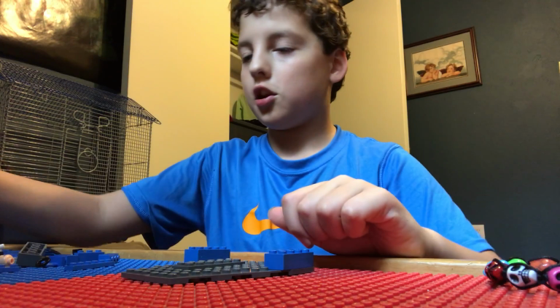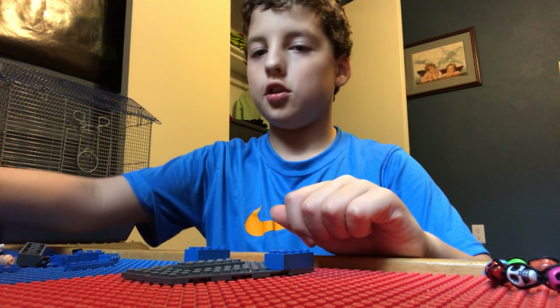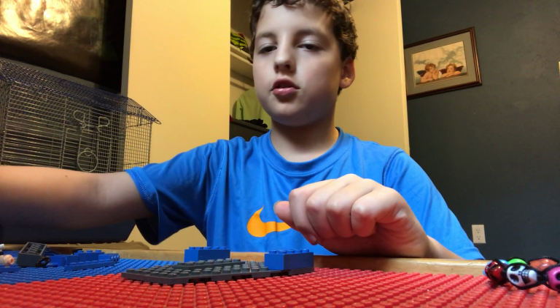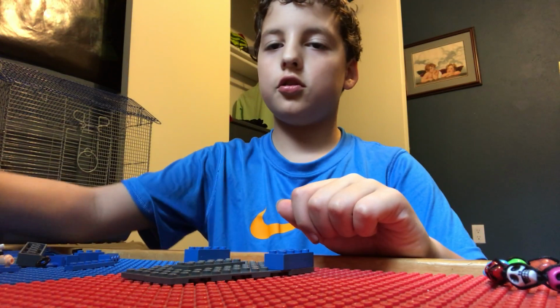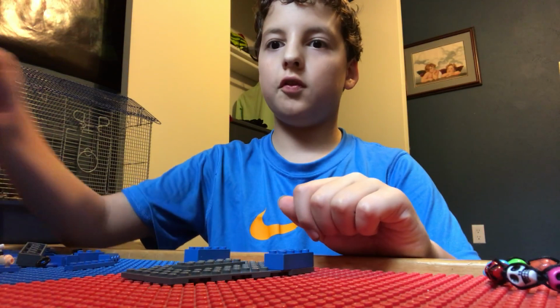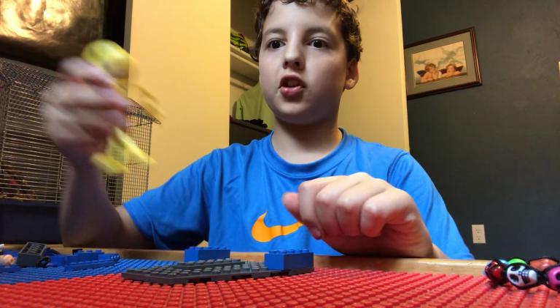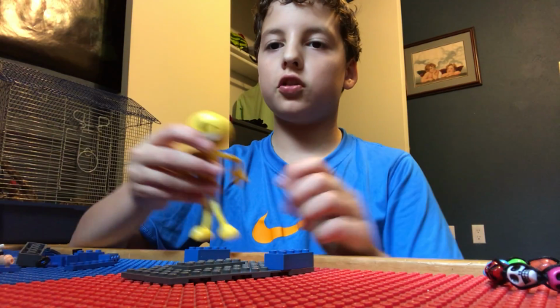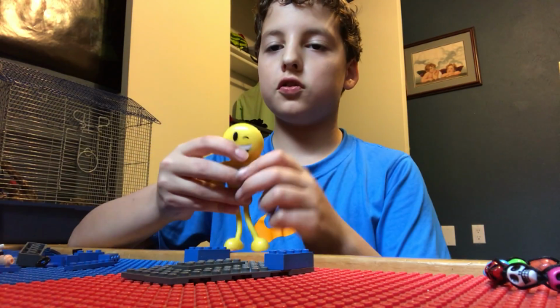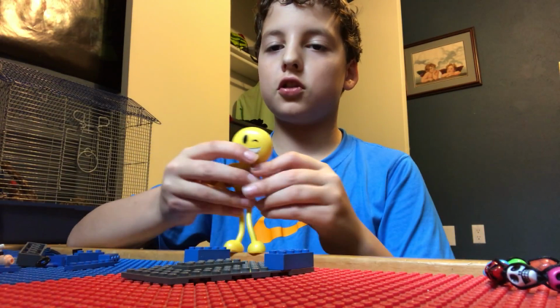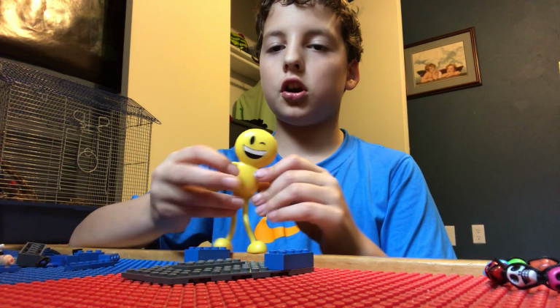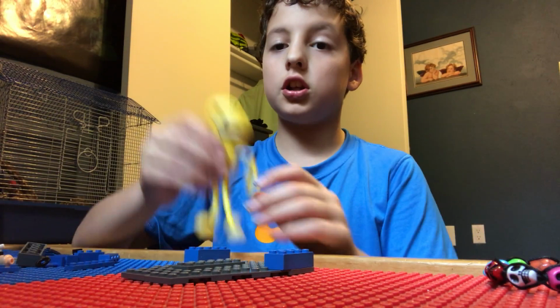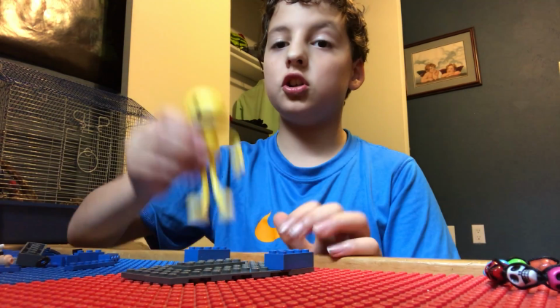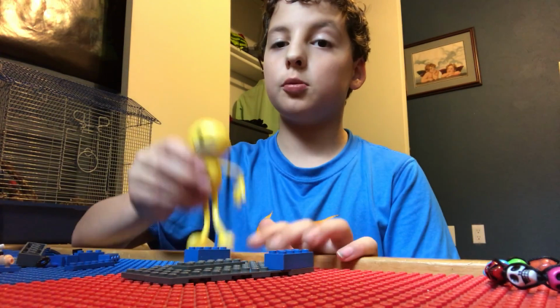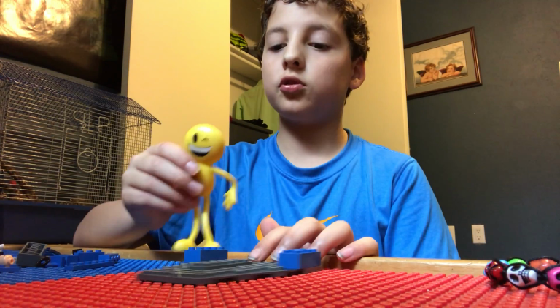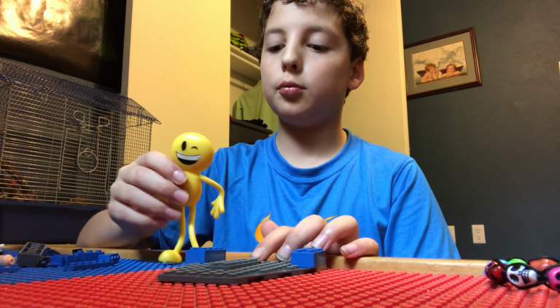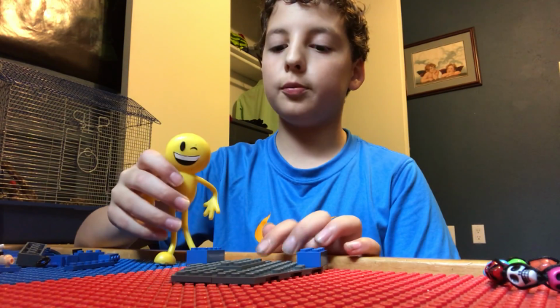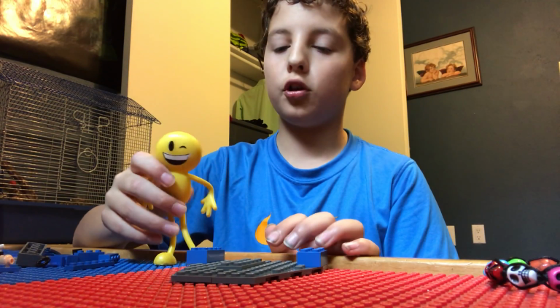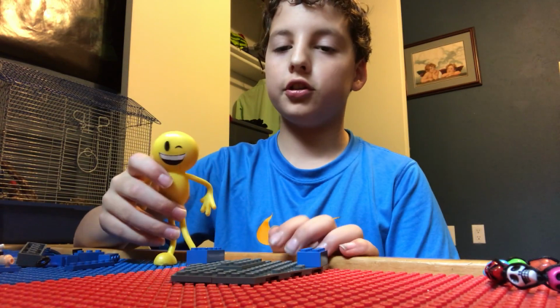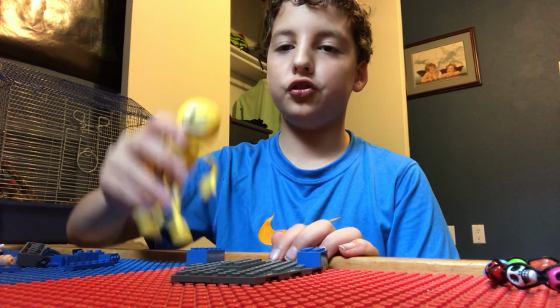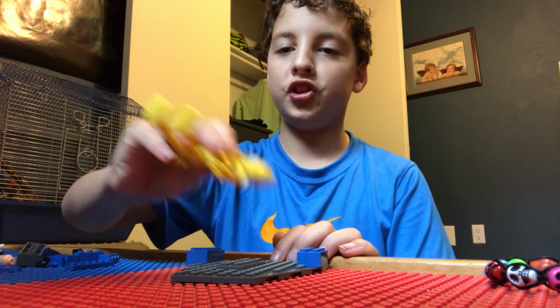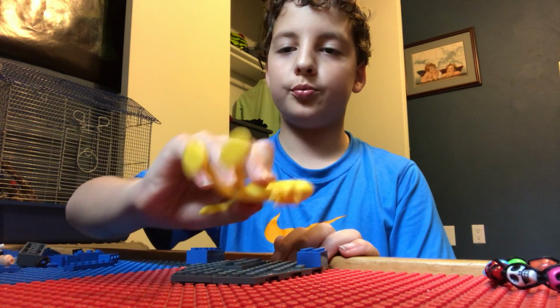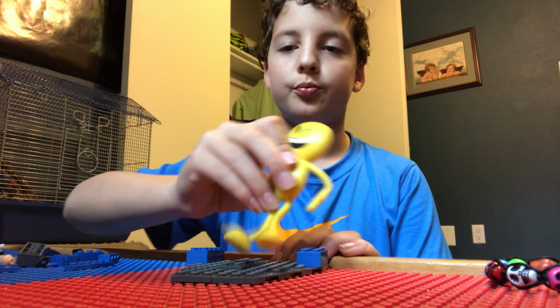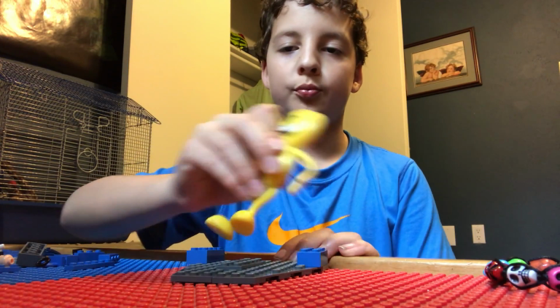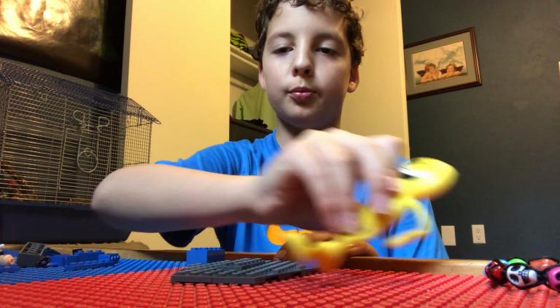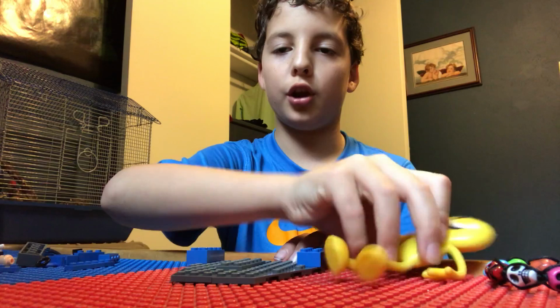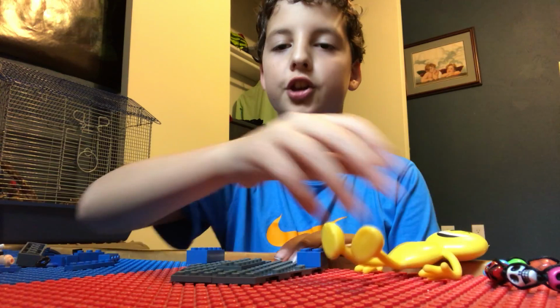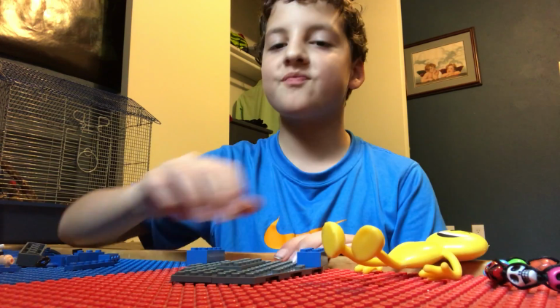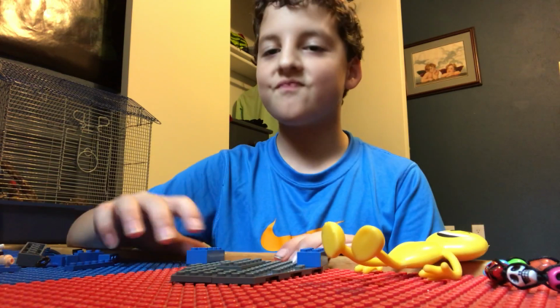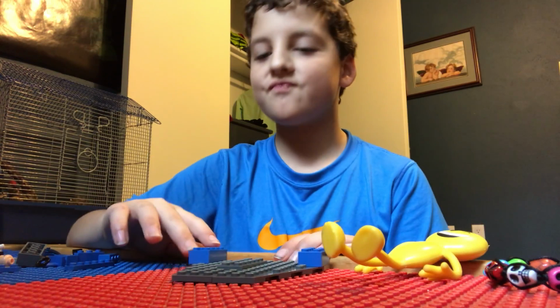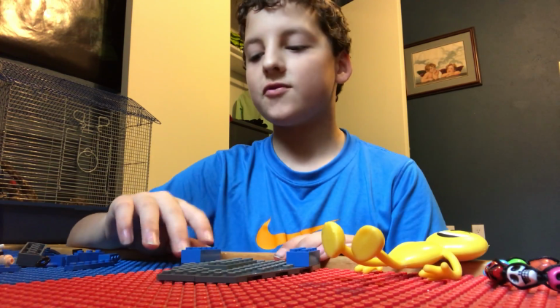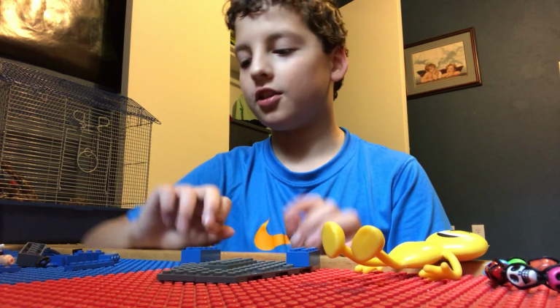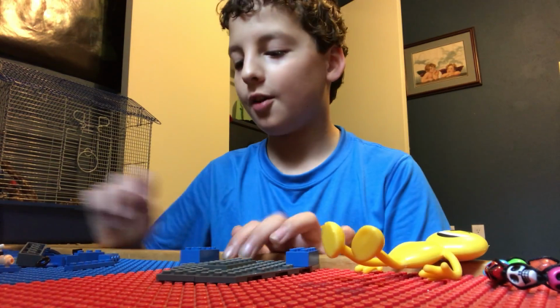And don't forget this guy — he is the most important part of this. You just put him right here.